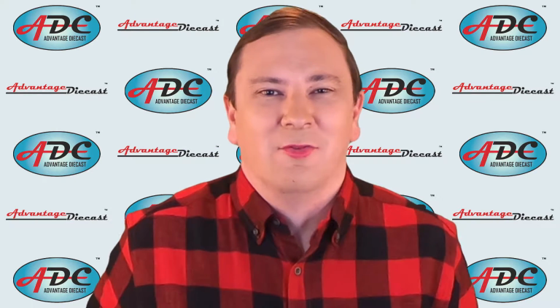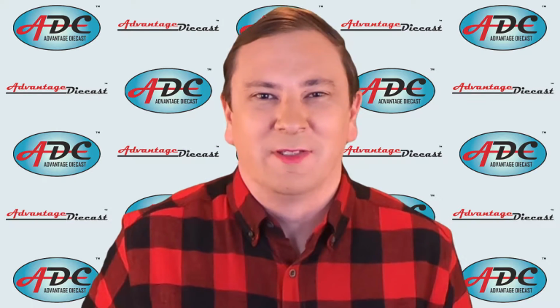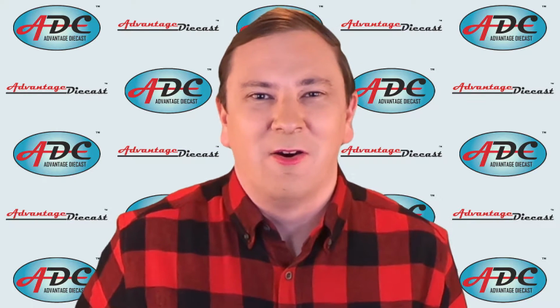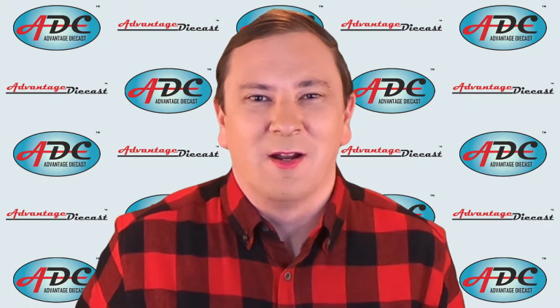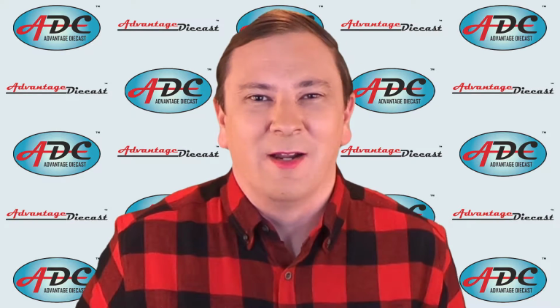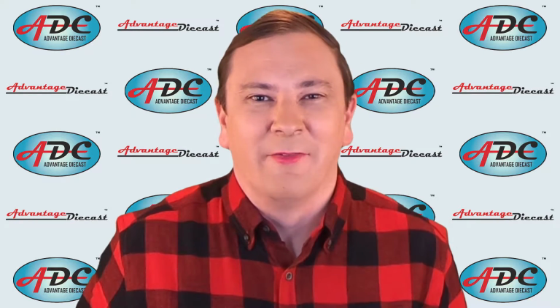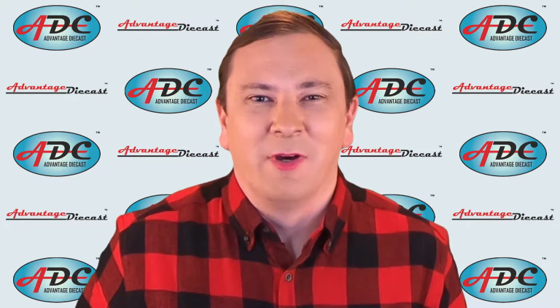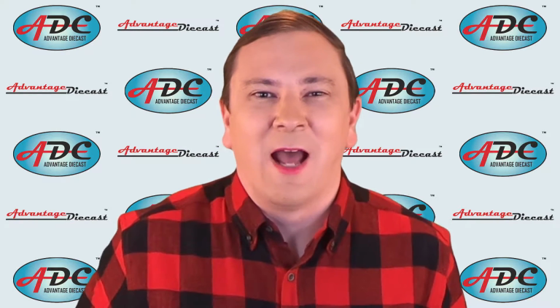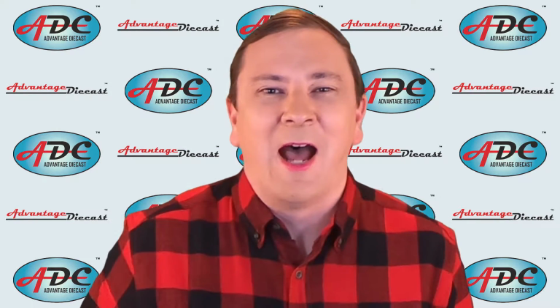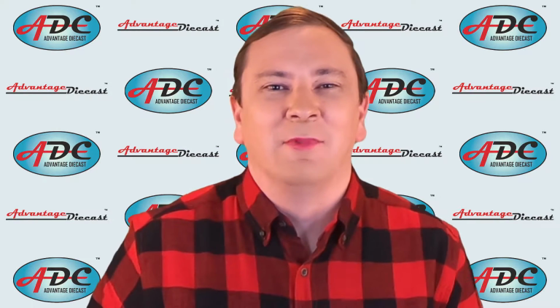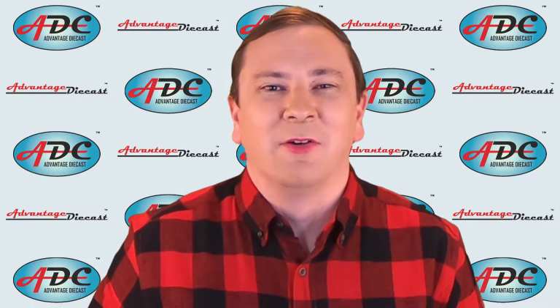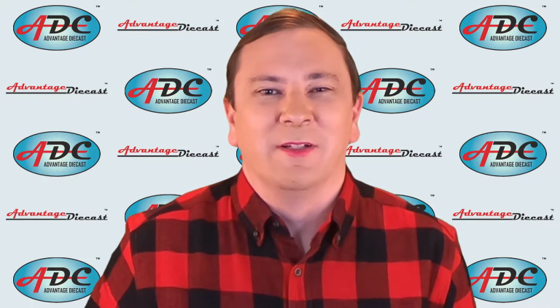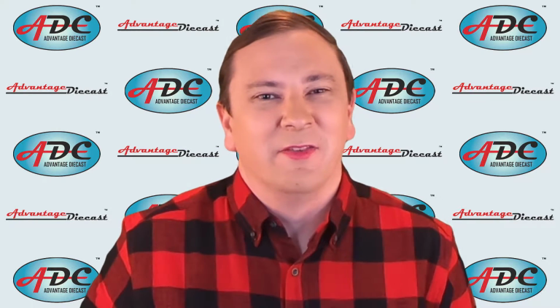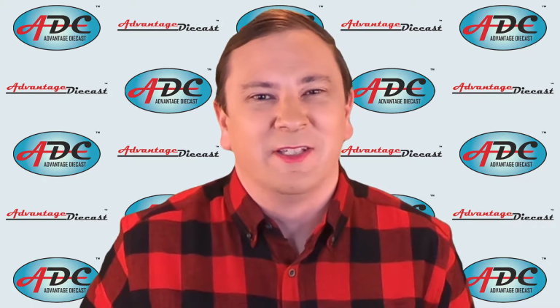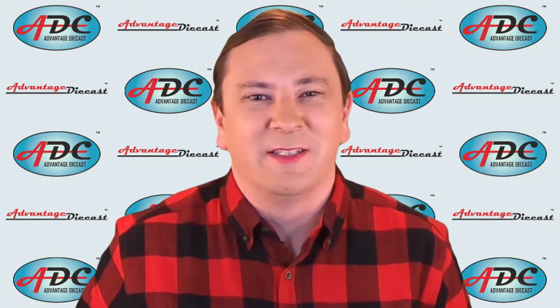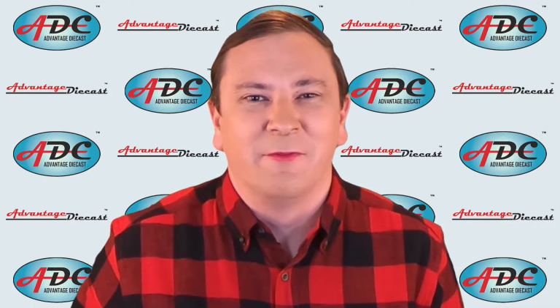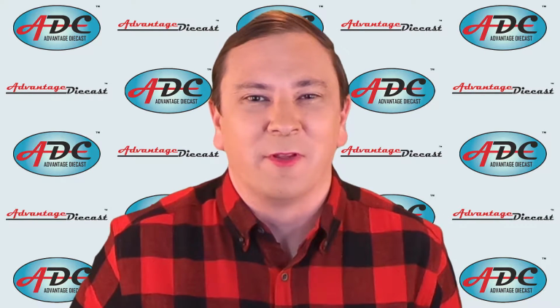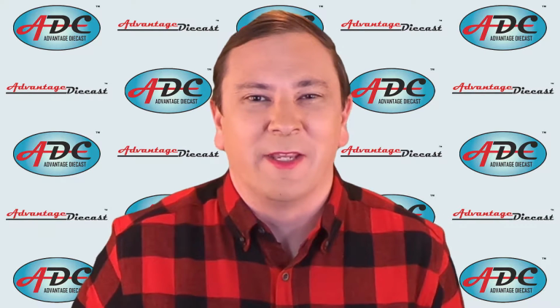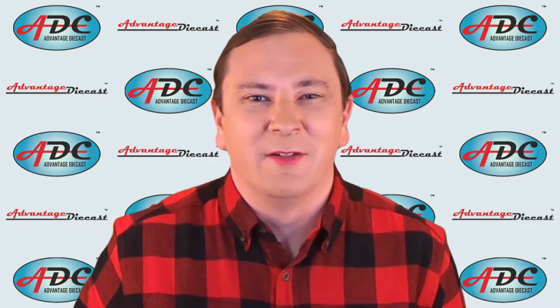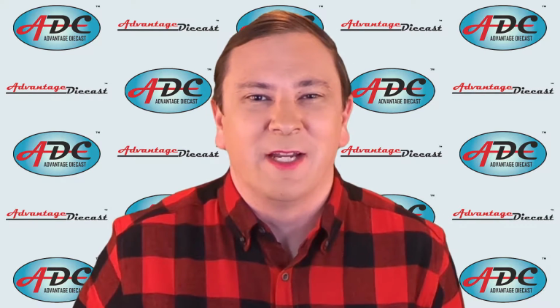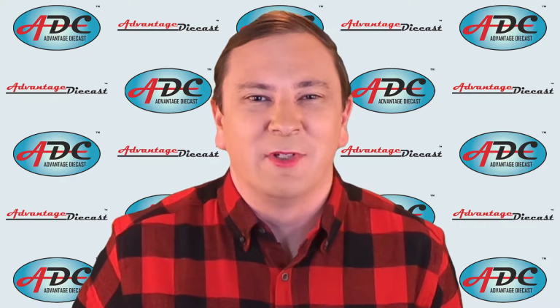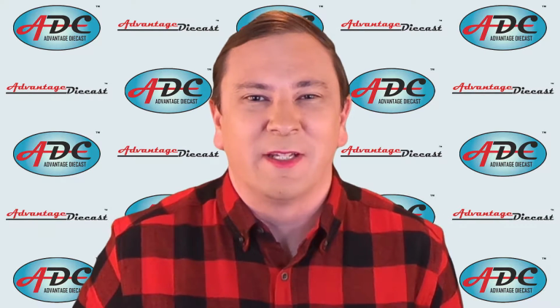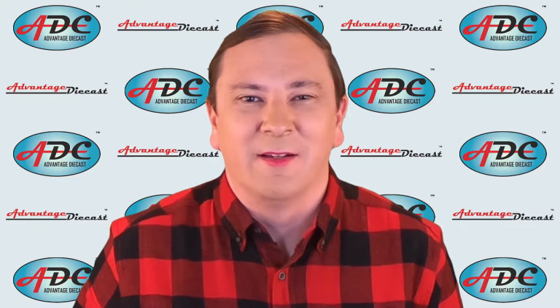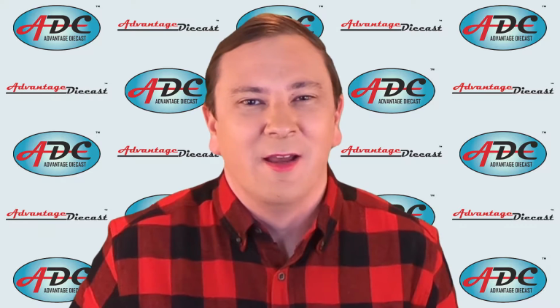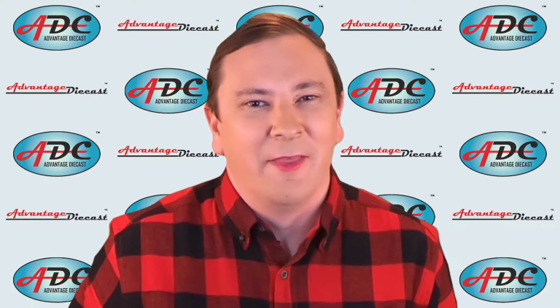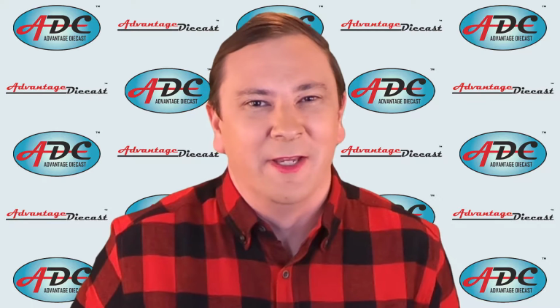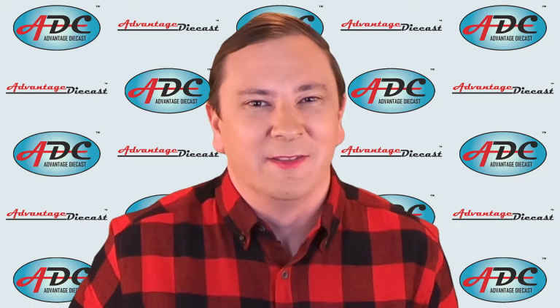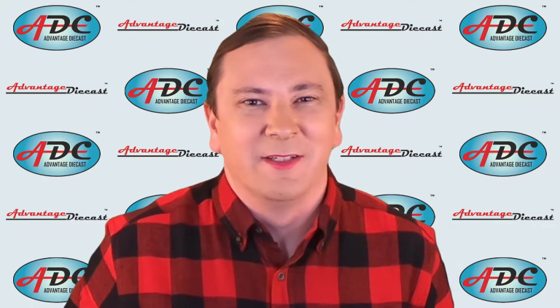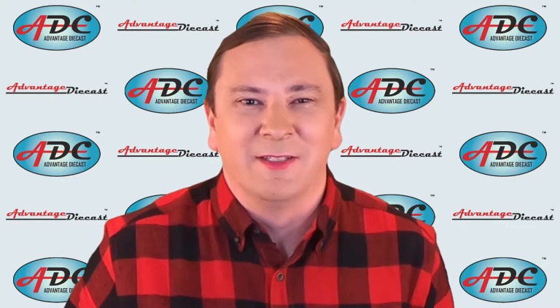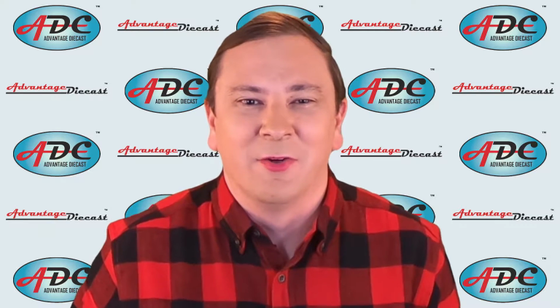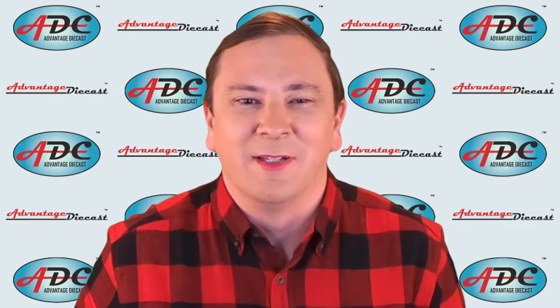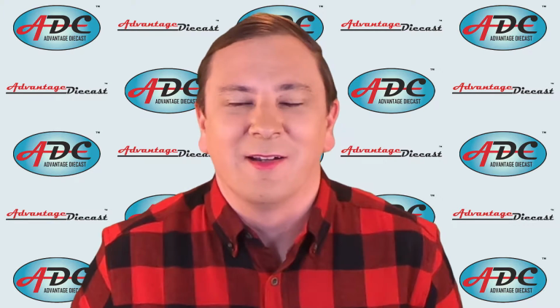What's going on everyone? I'm Logan, the 64th Gear Jammer Skeel, and this is Toy Talk.